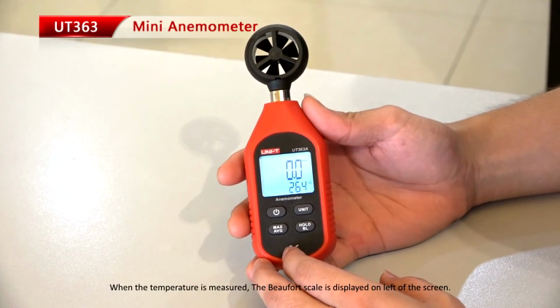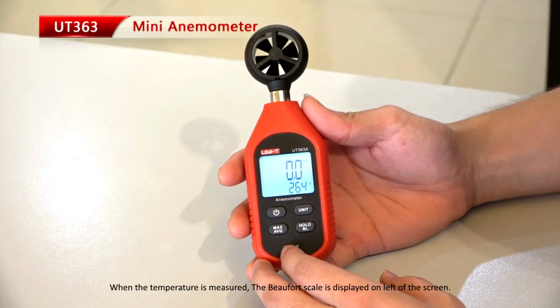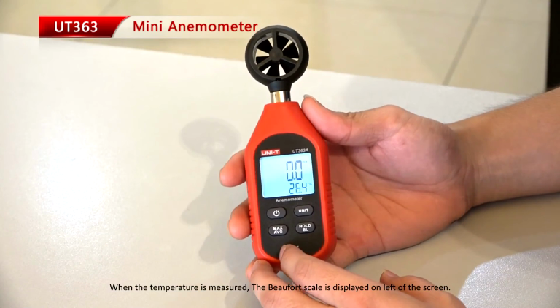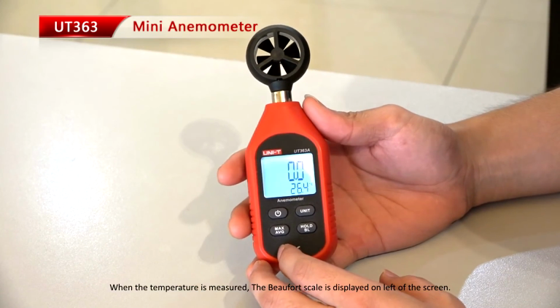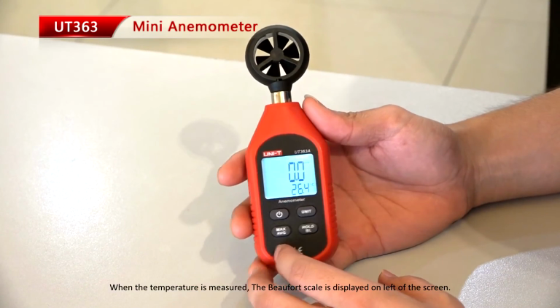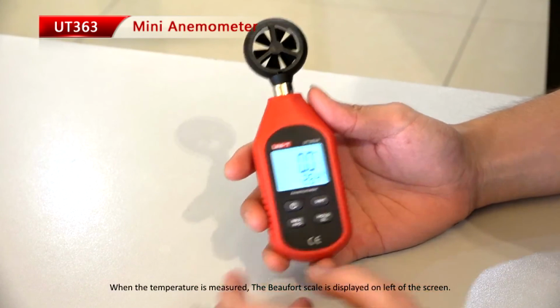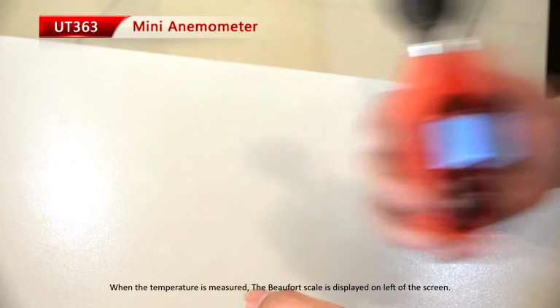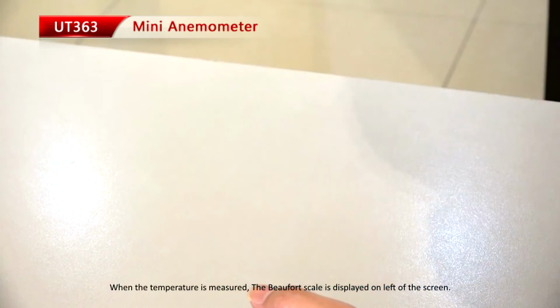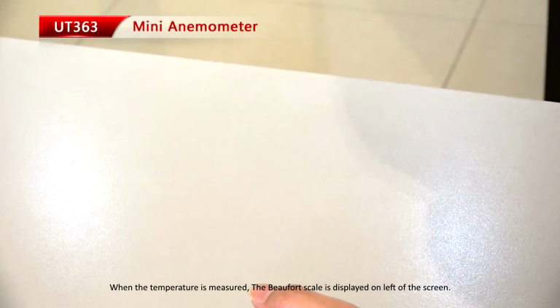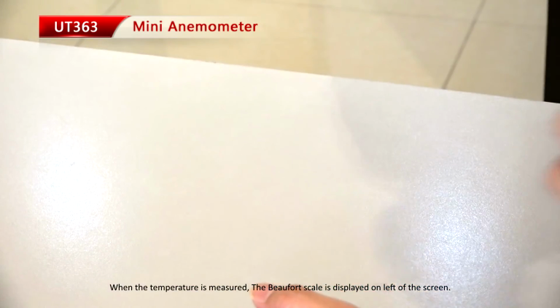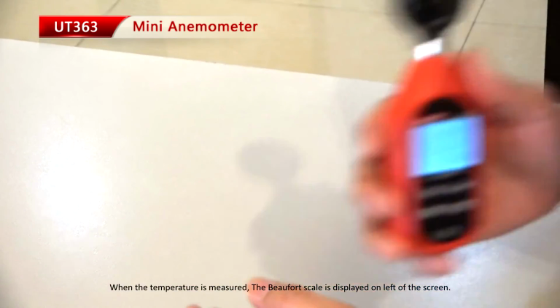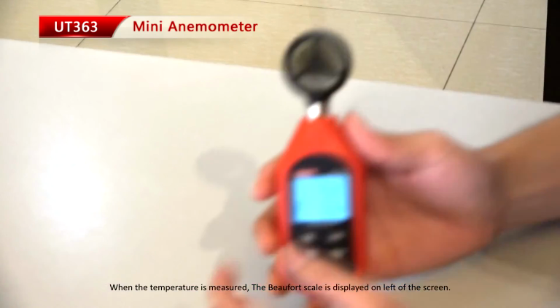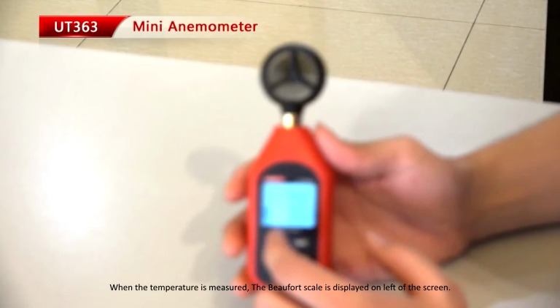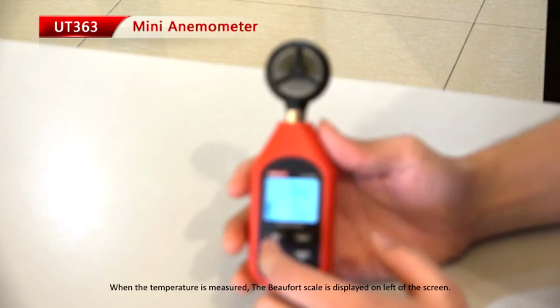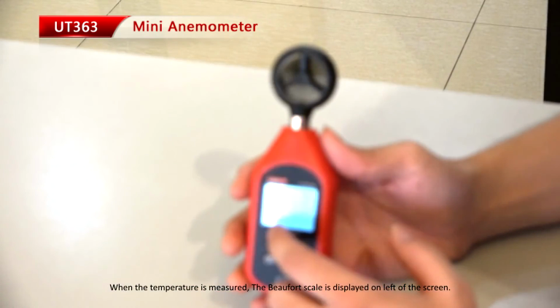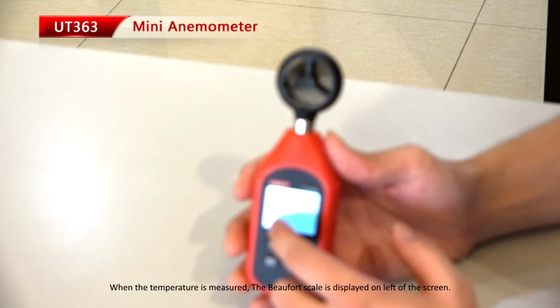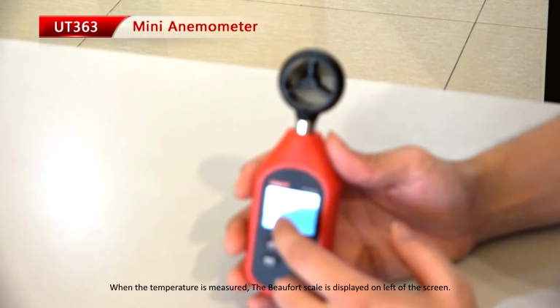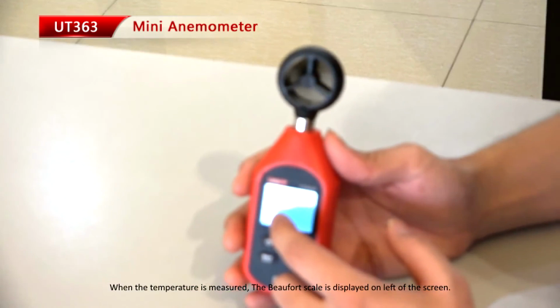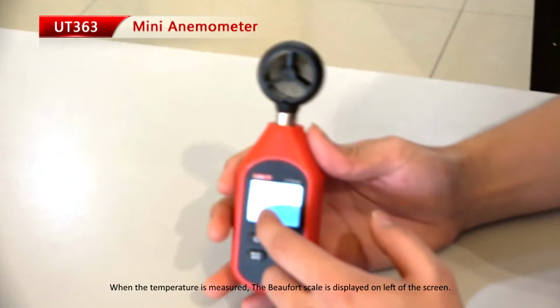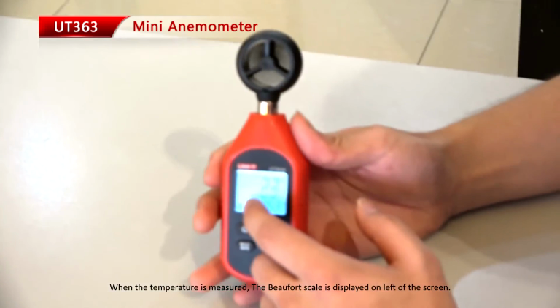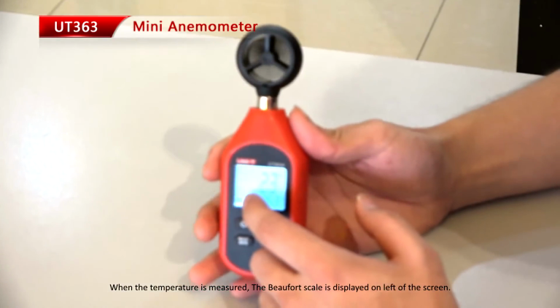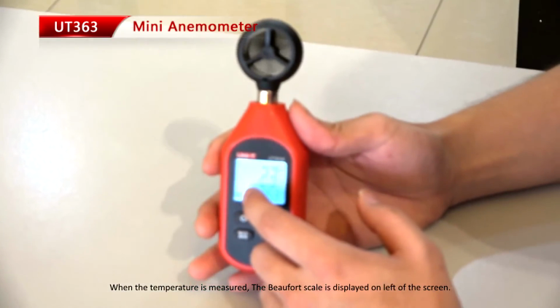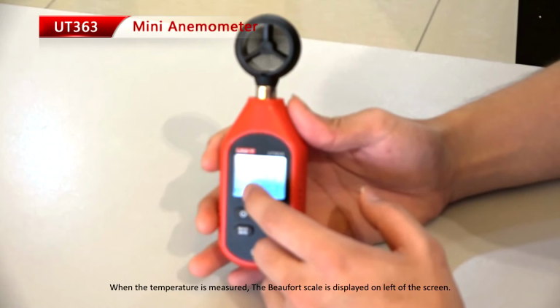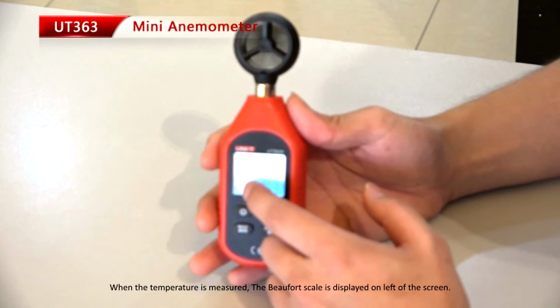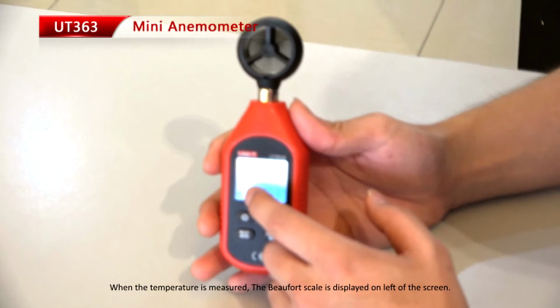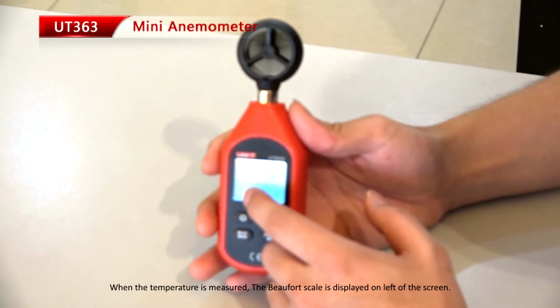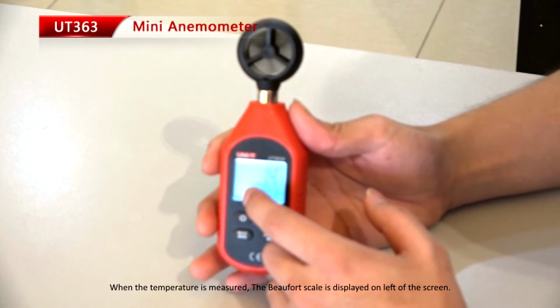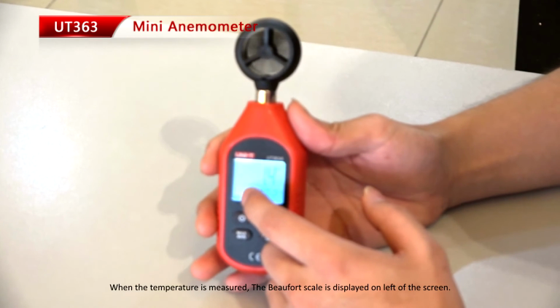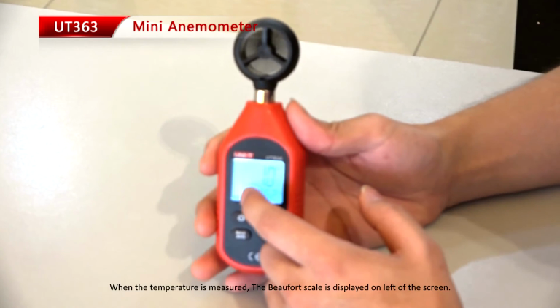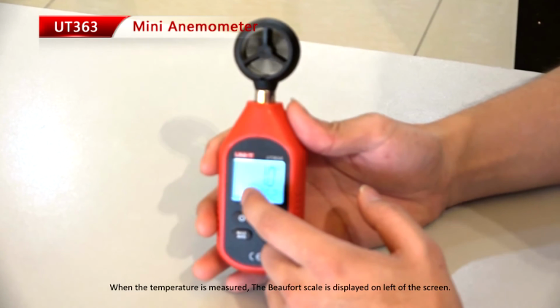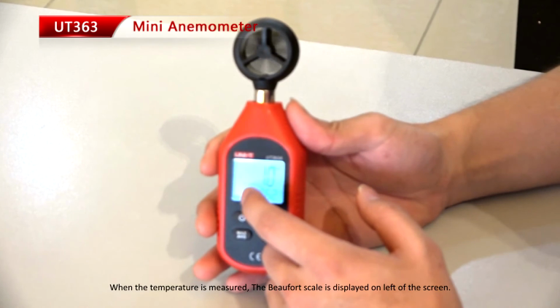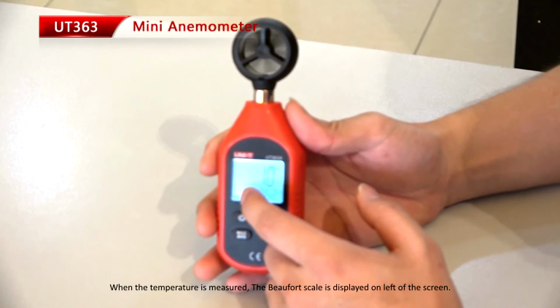When the temperature is measured, the Beaufort scale is displayed on the left of the screen.